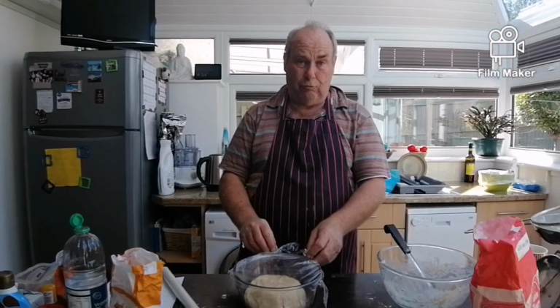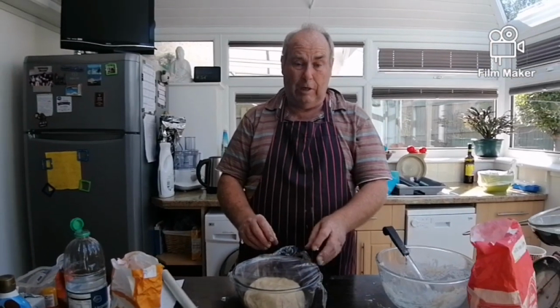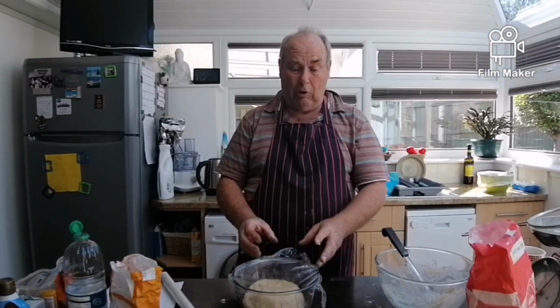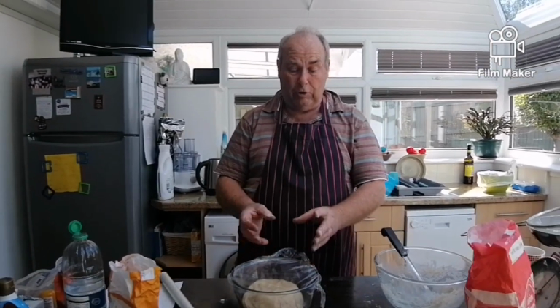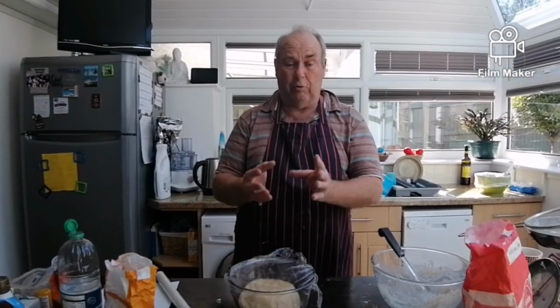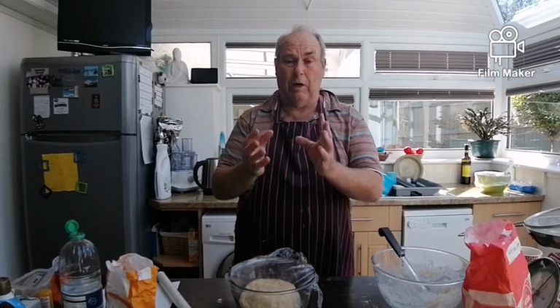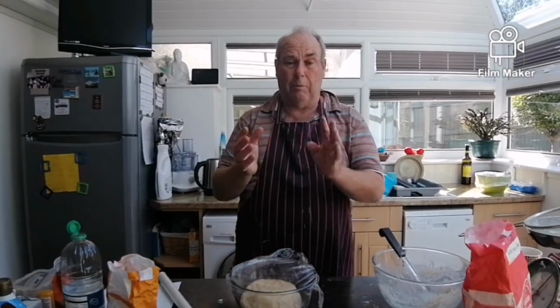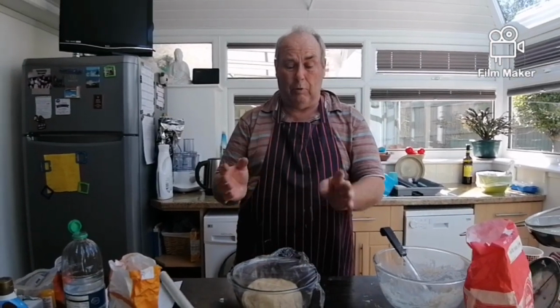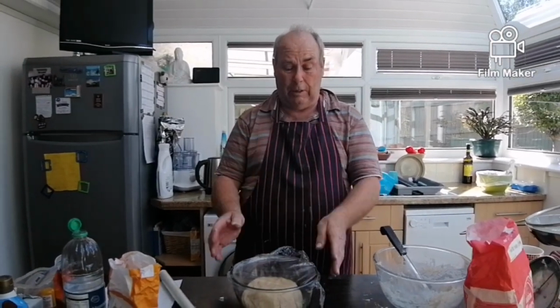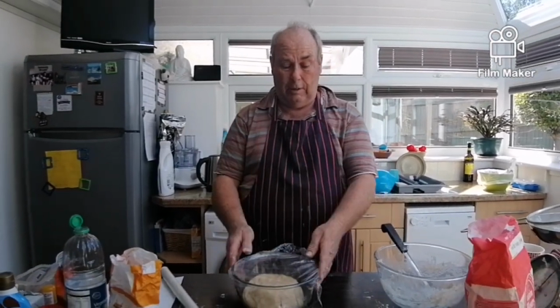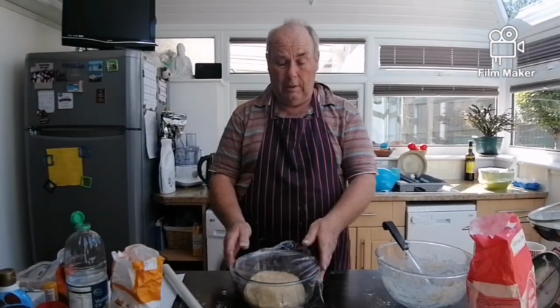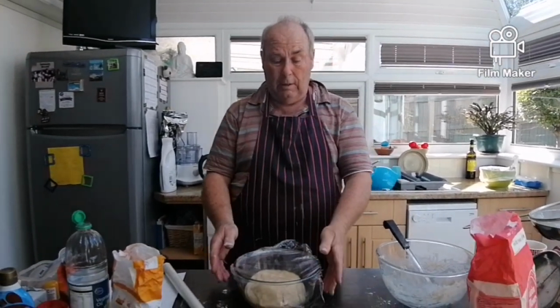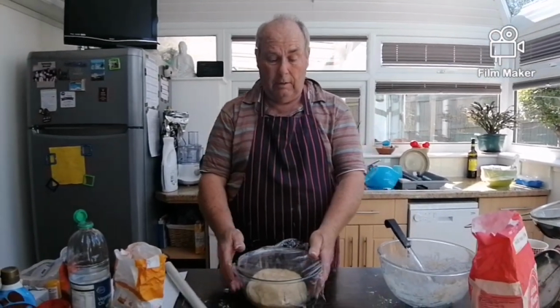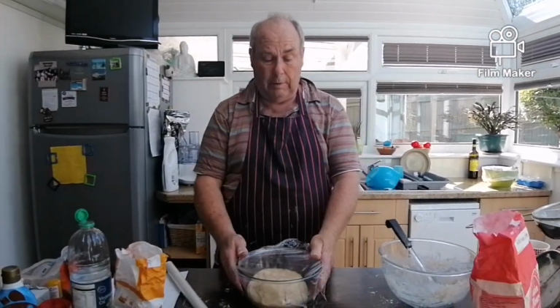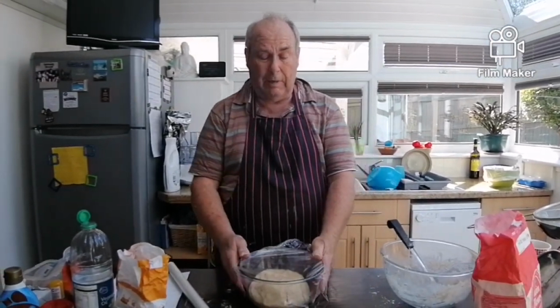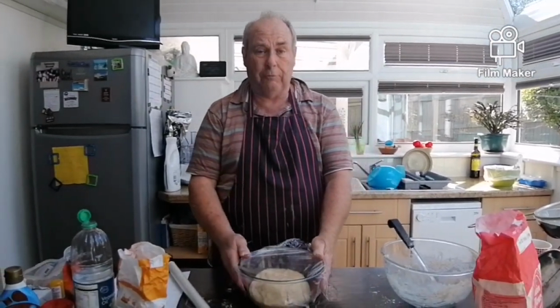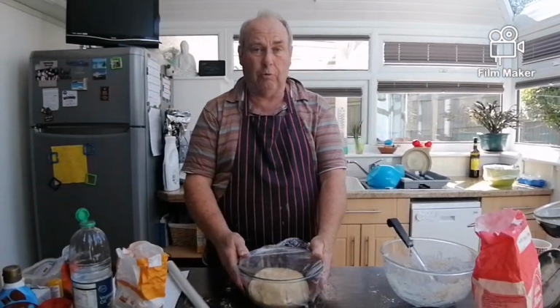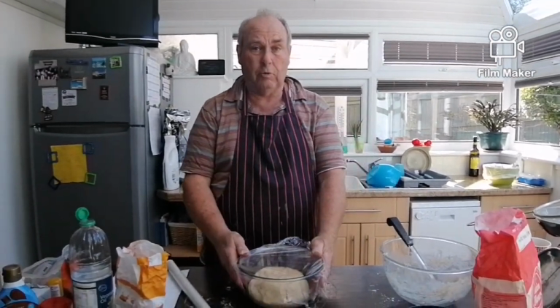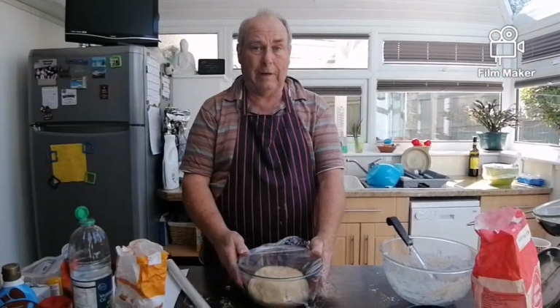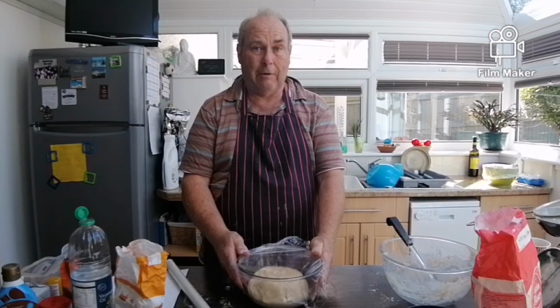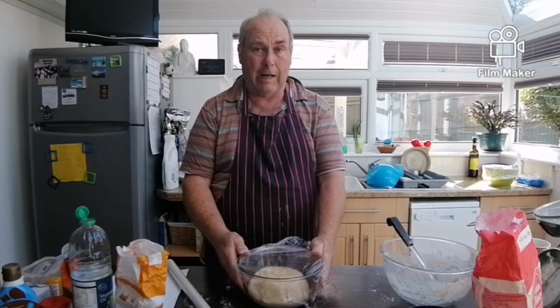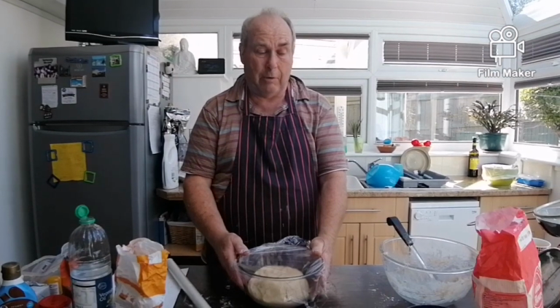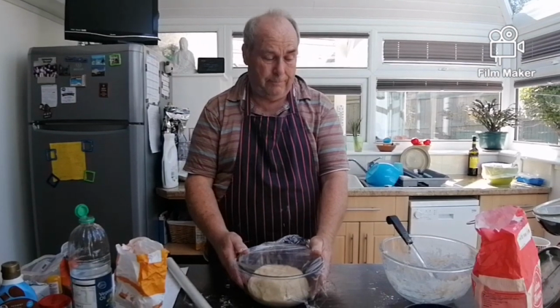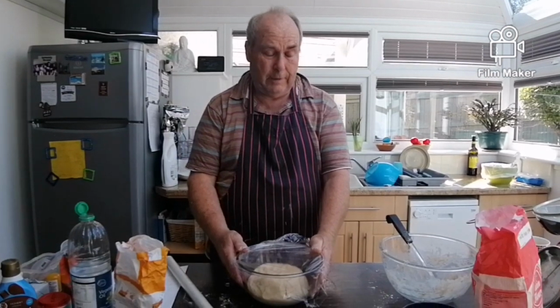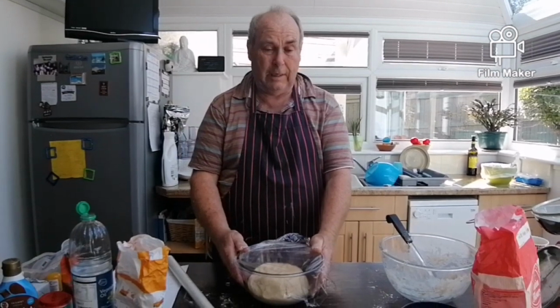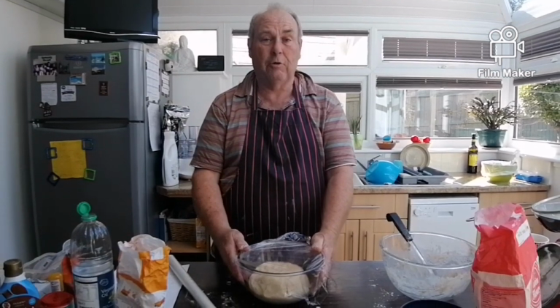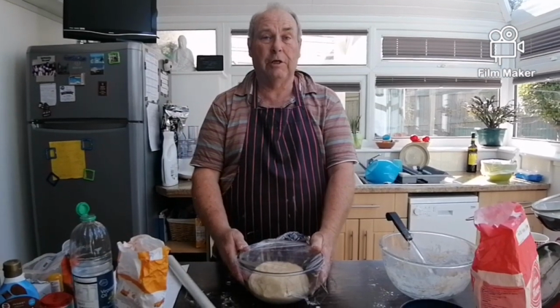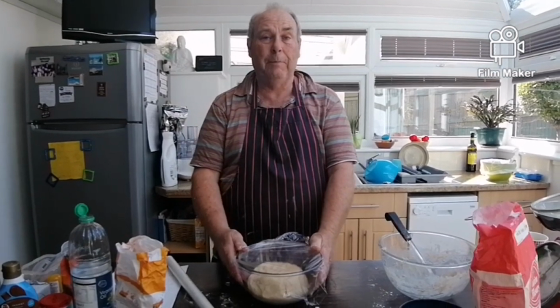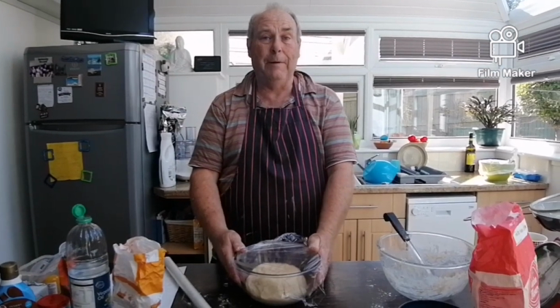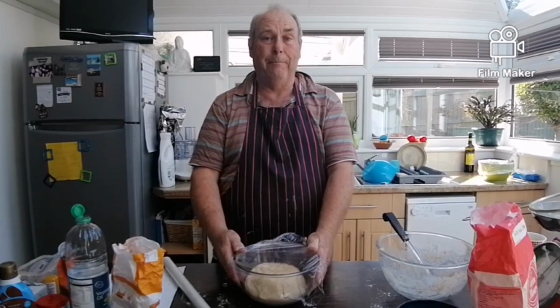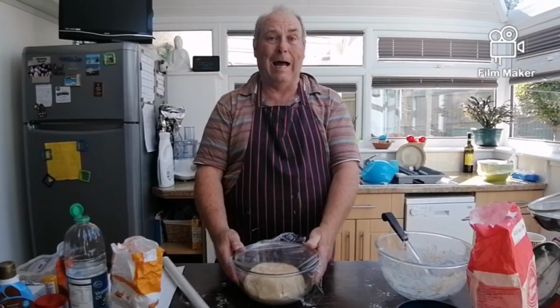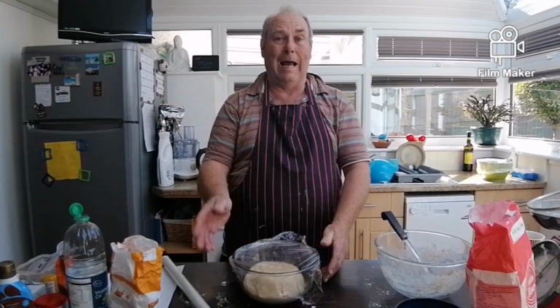Let it prove for about an hour. If it's really hot it will come up quicker — so about three quarters of an hour to an hour. Then I'll see you in a bit, bye.